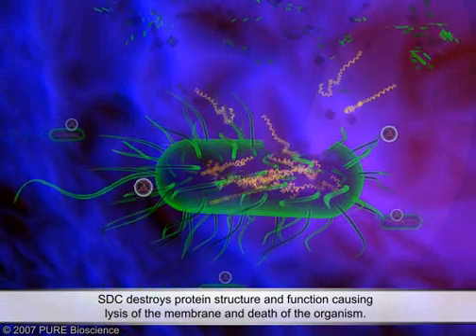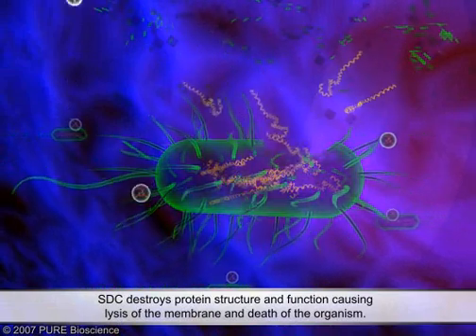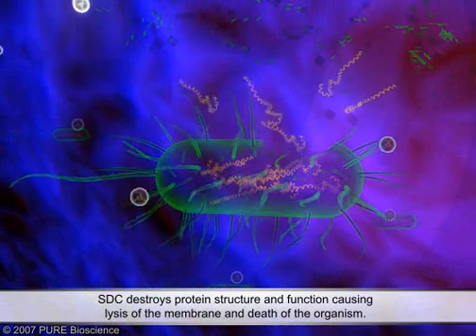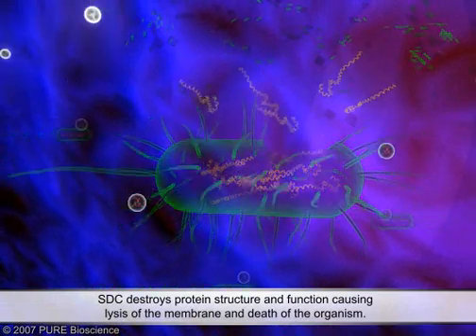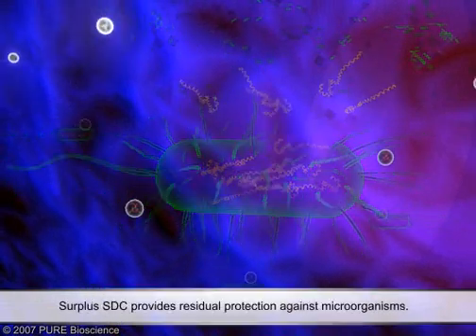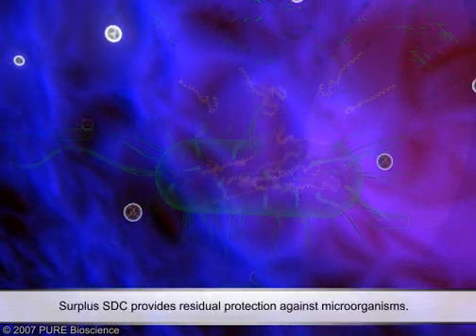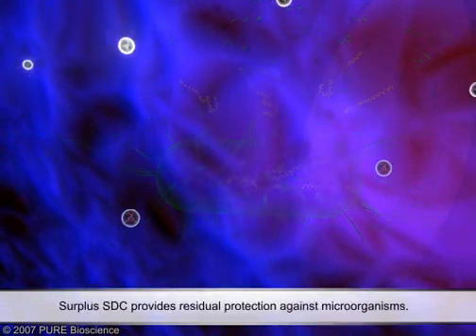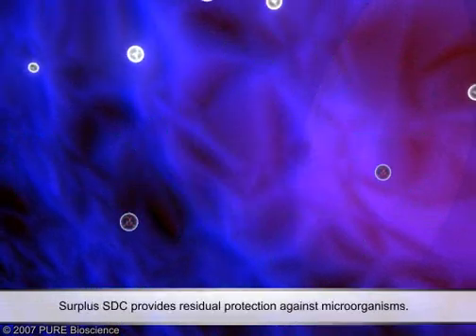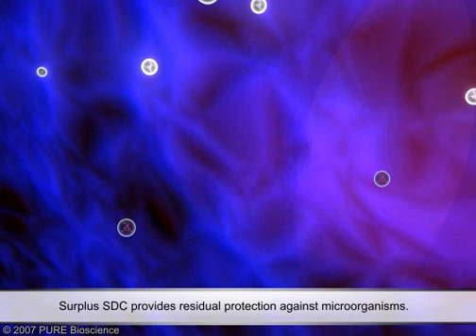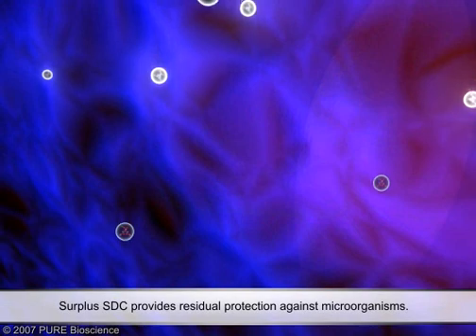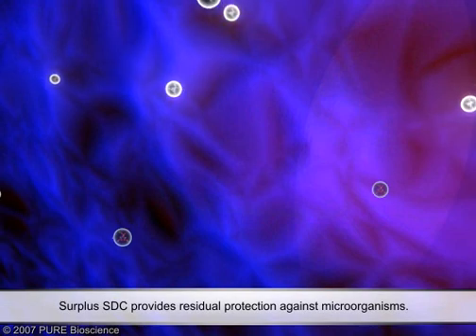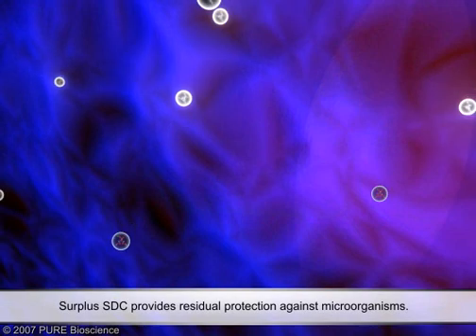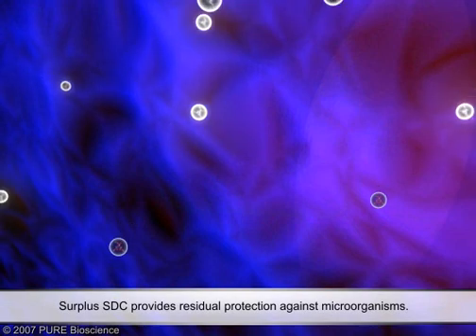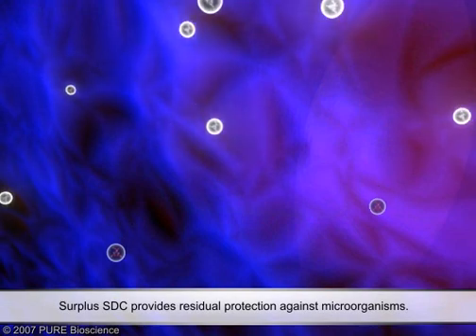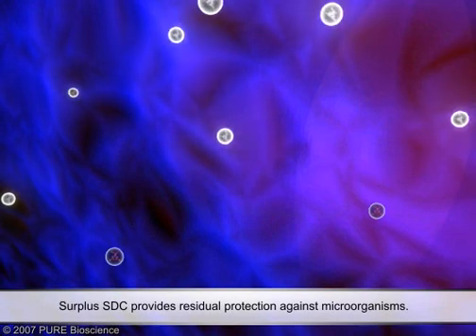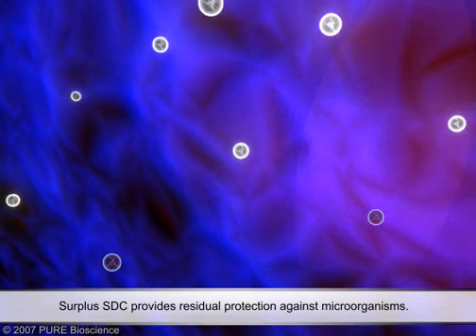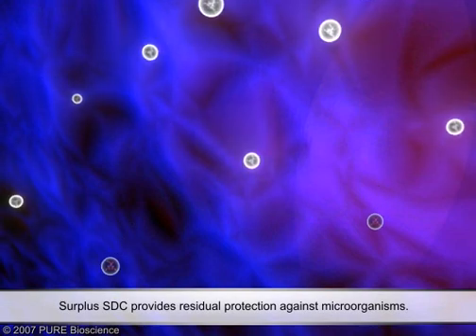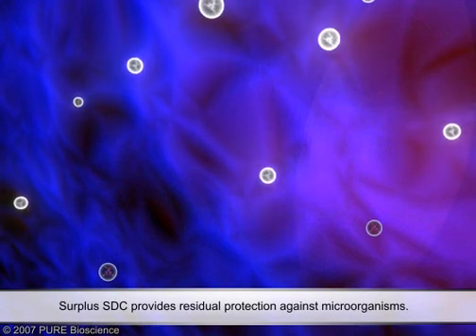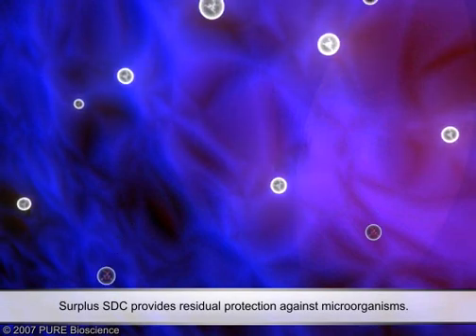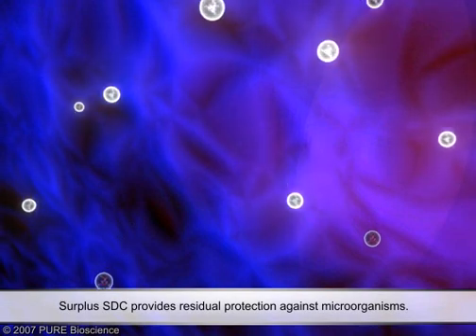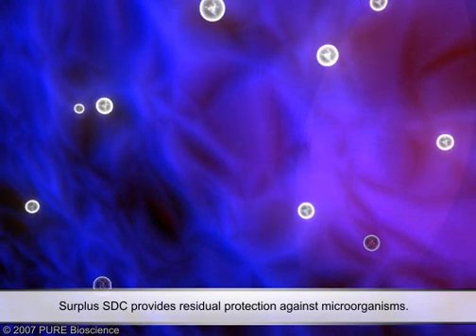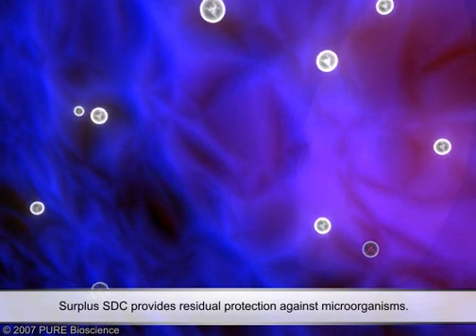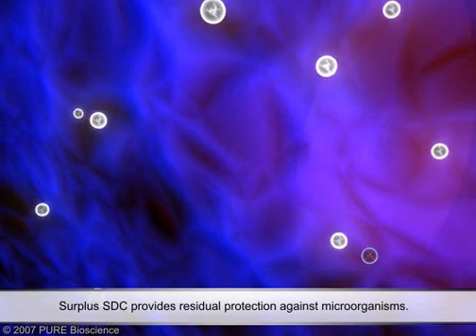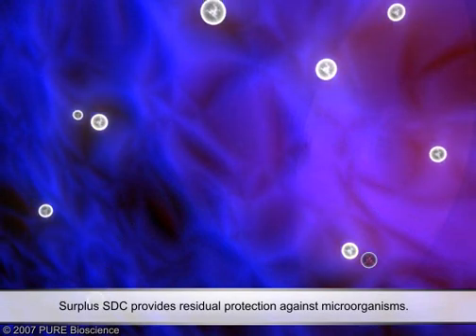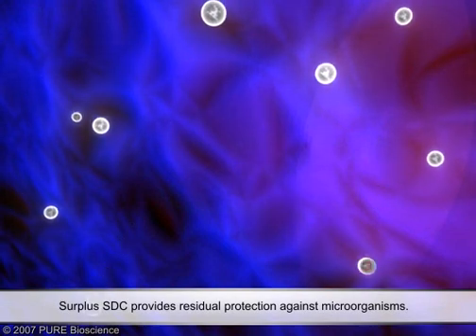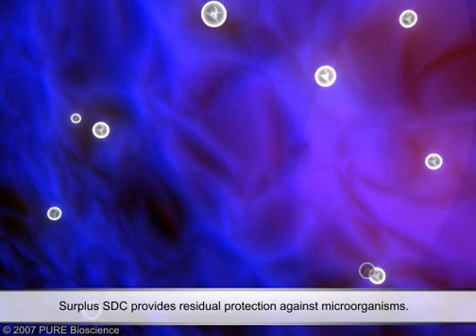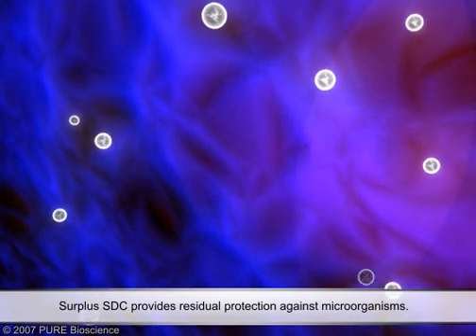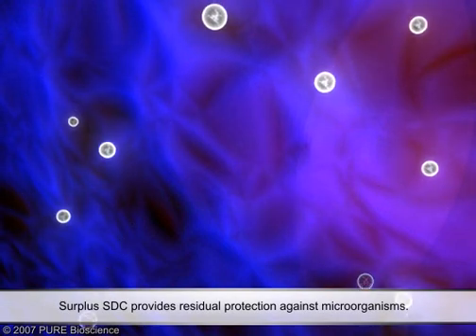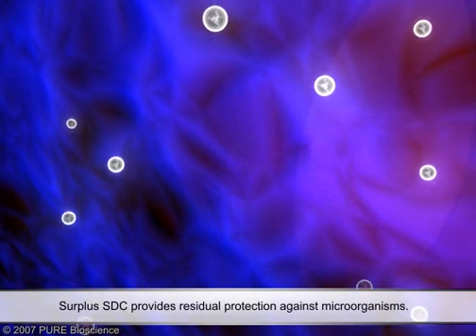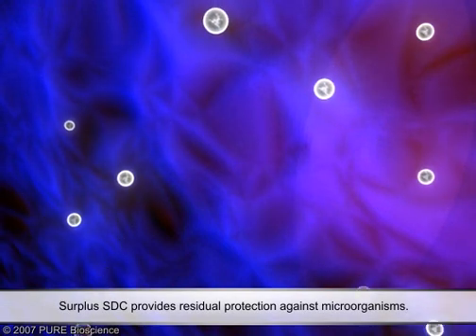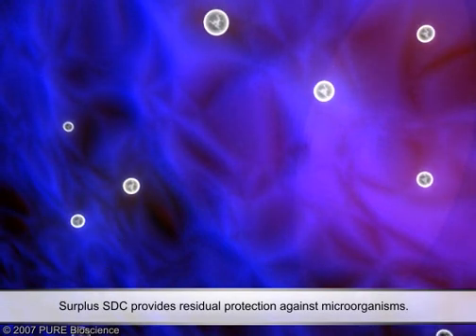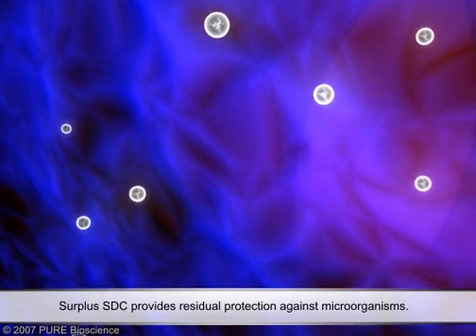Regardless of the type of kill mechanism, surplus STC provides residual protection.